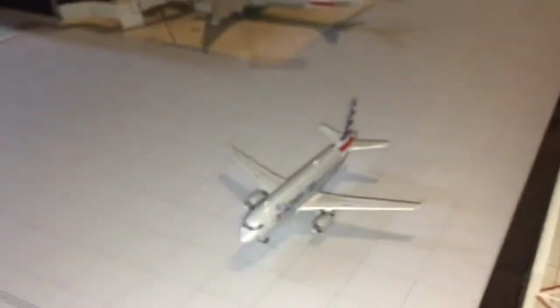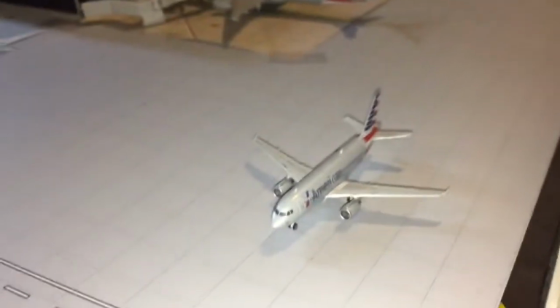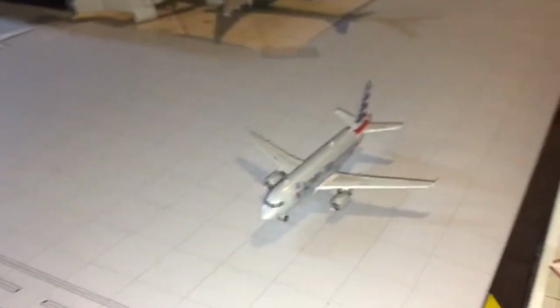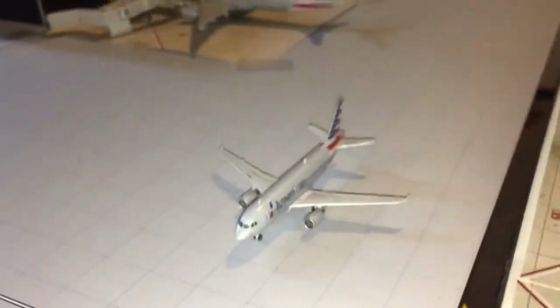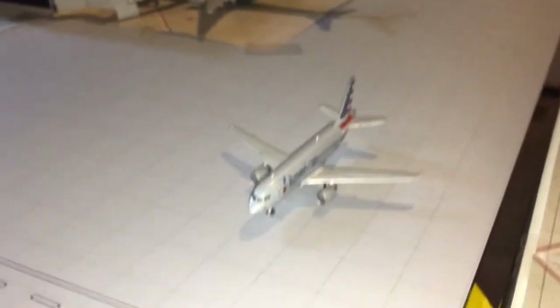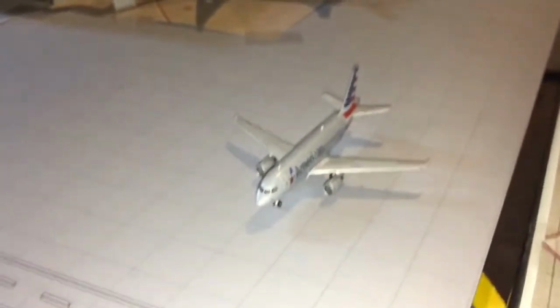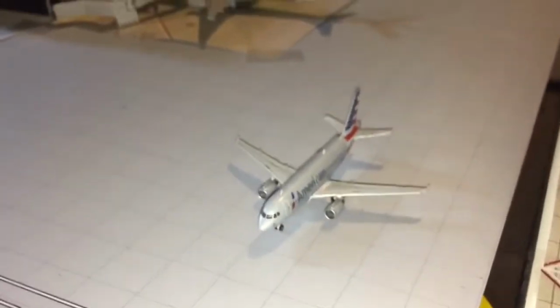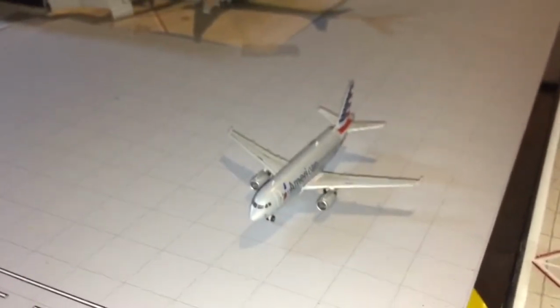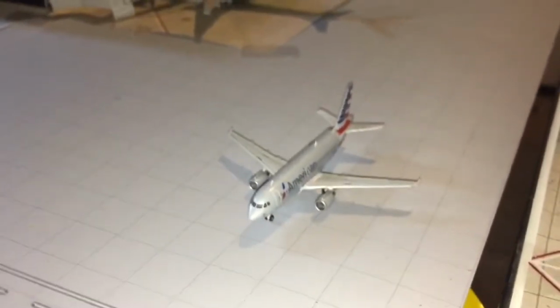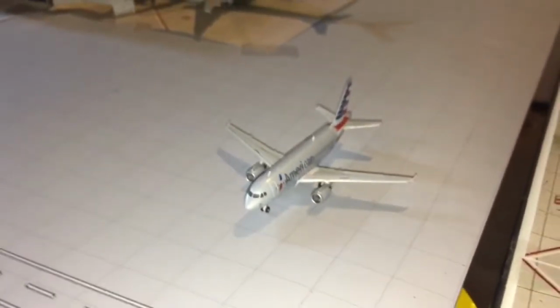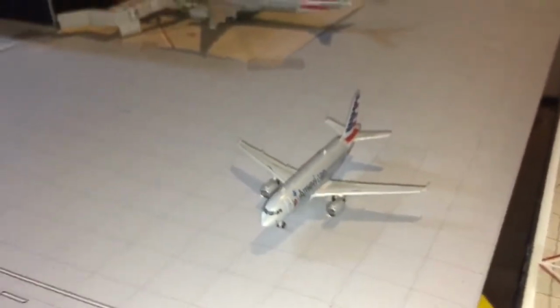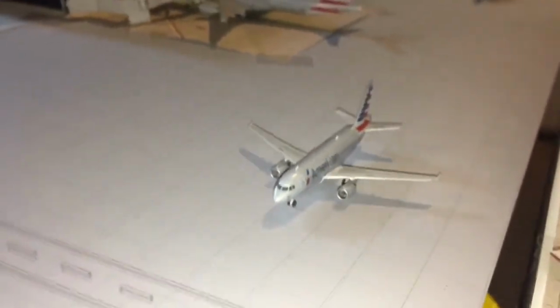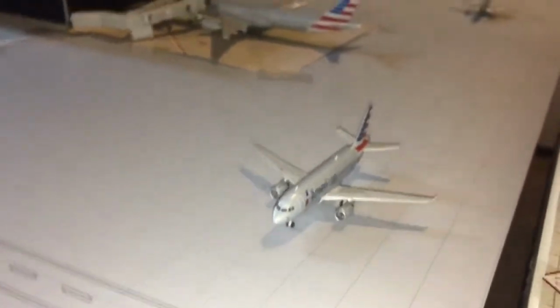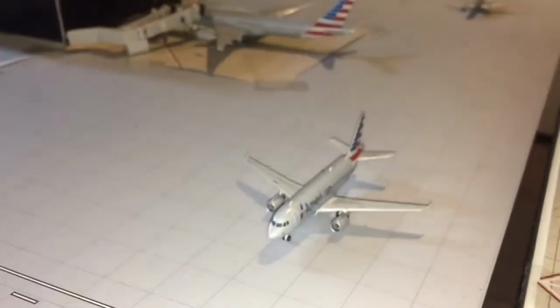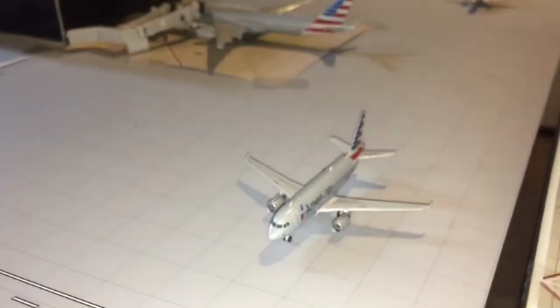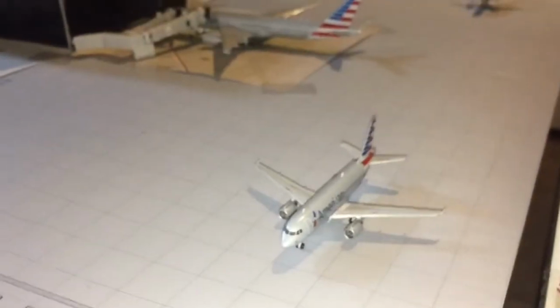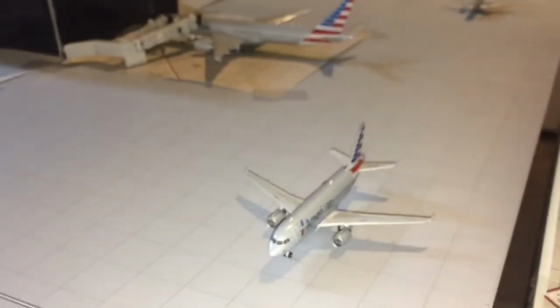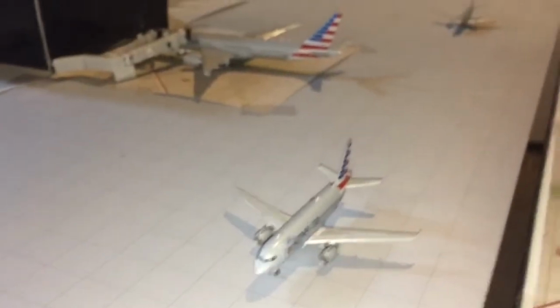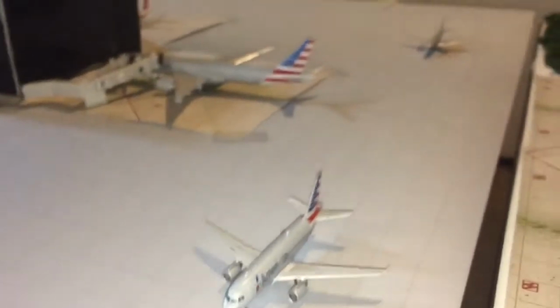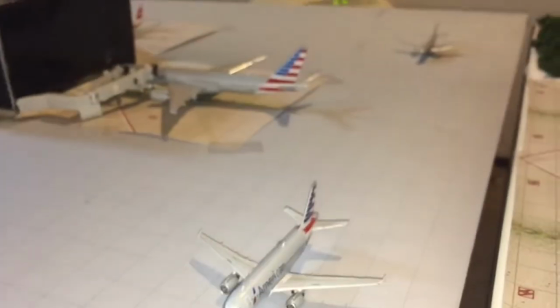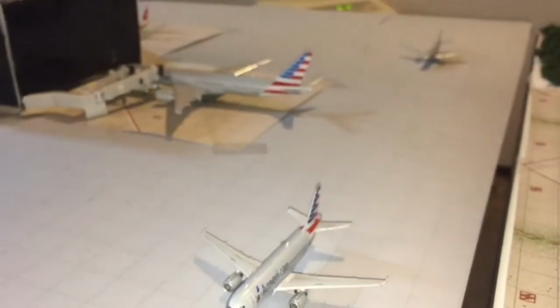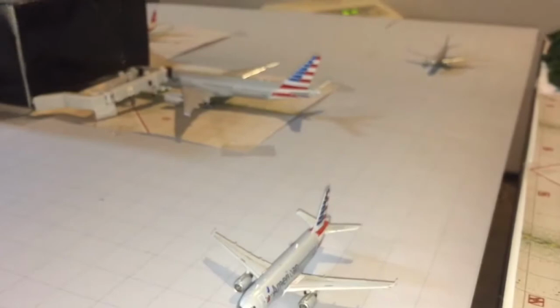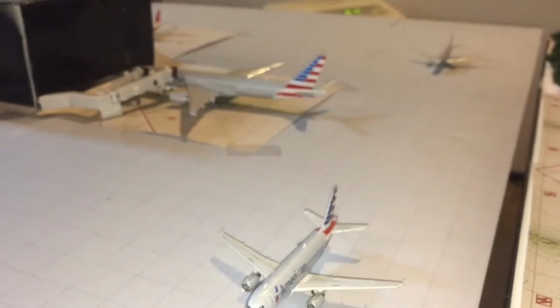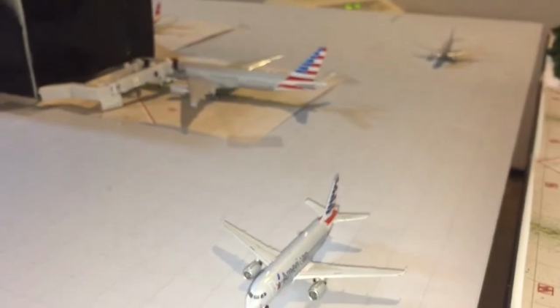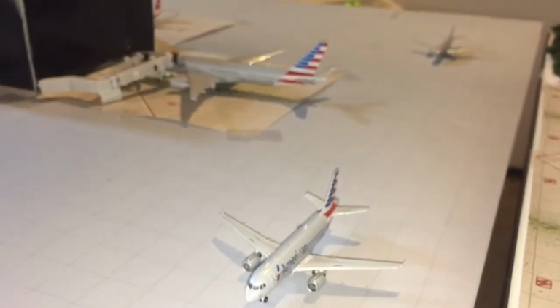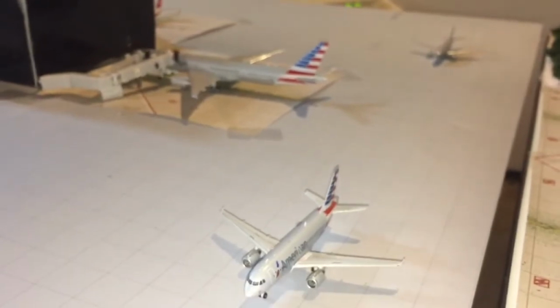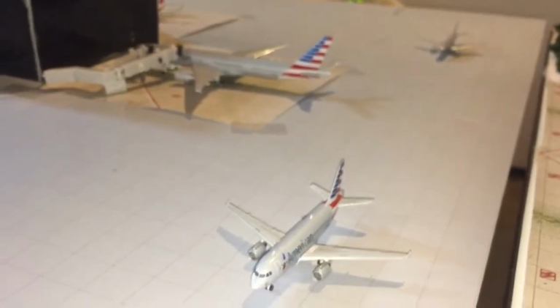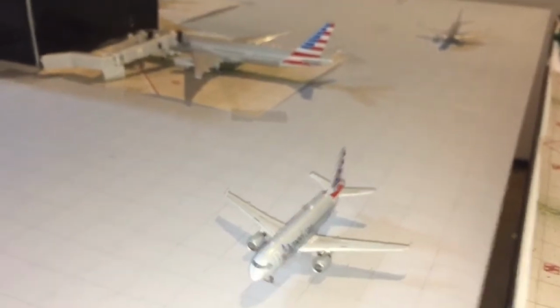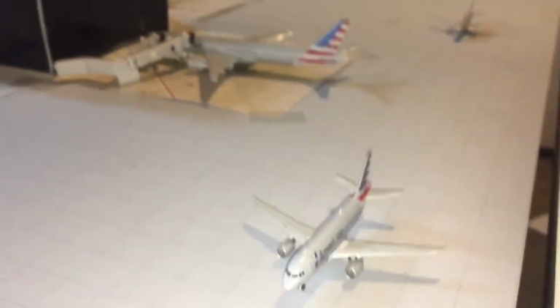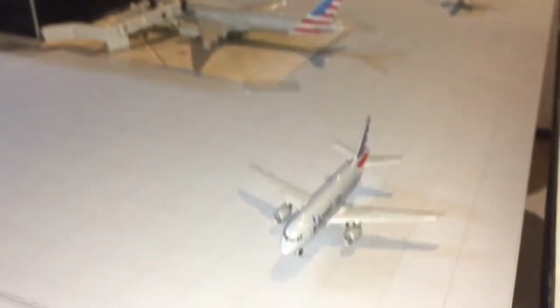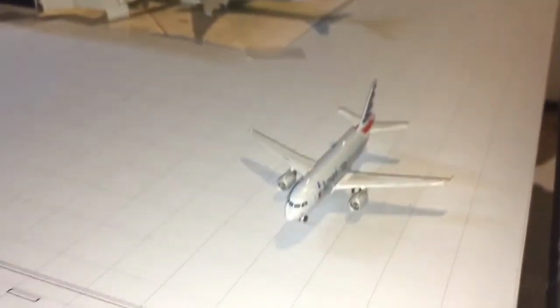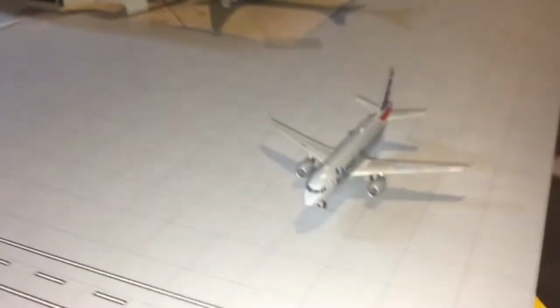Here we have an American A319 taxiing to runway 09, making his way out to CLT.